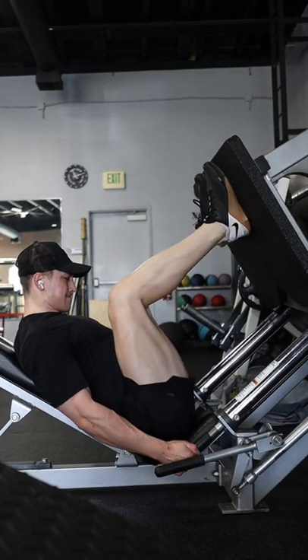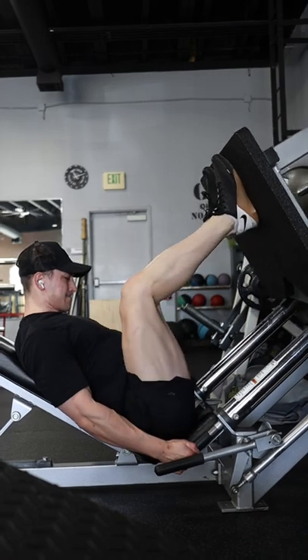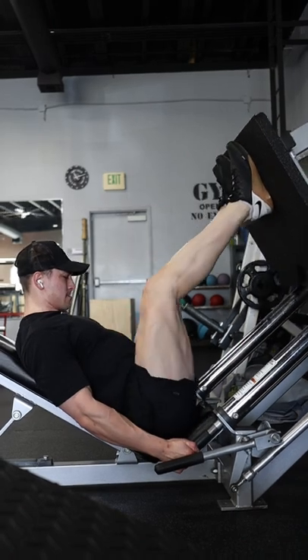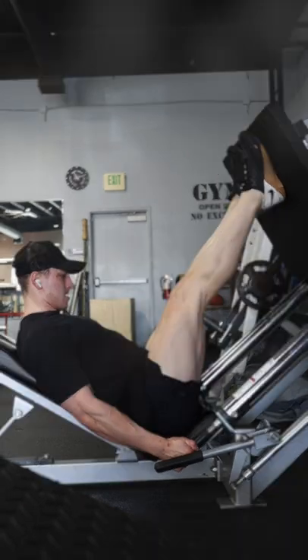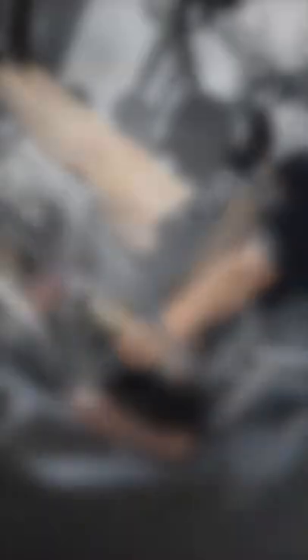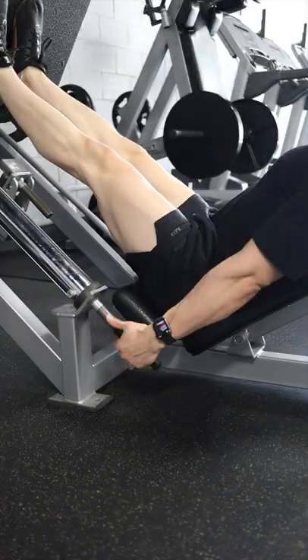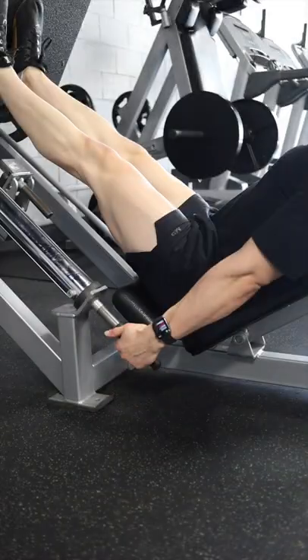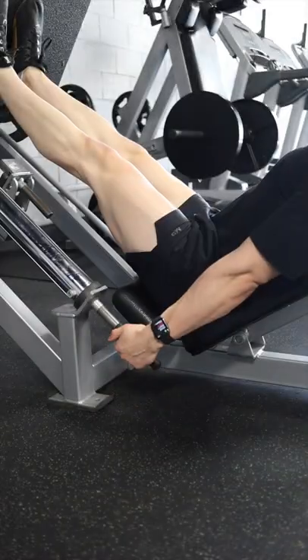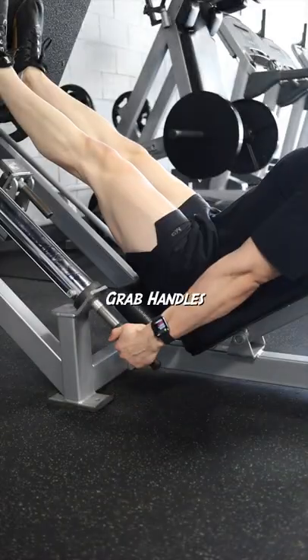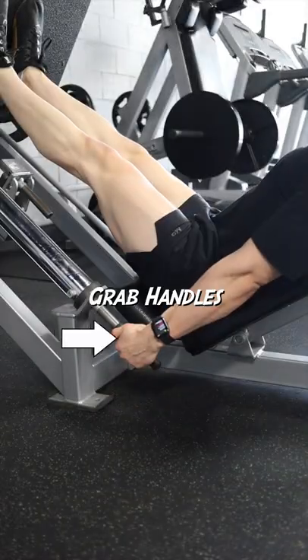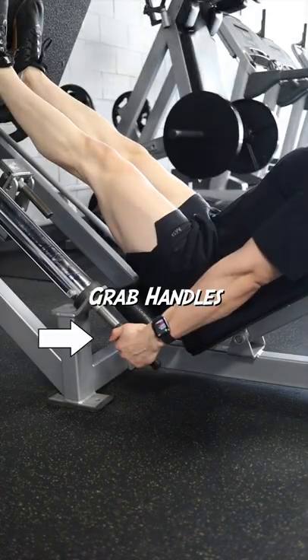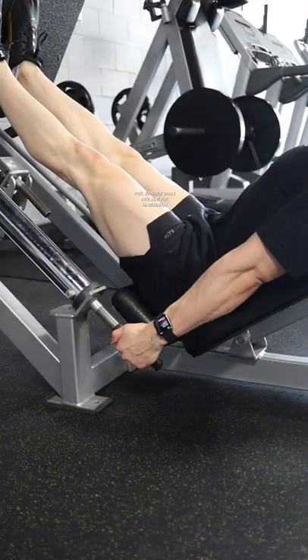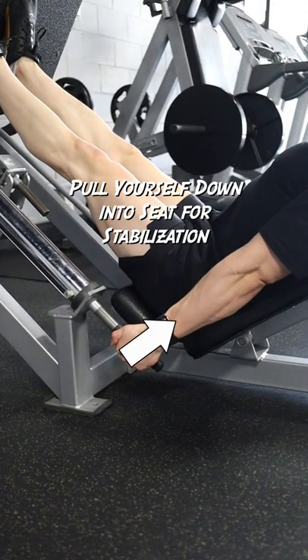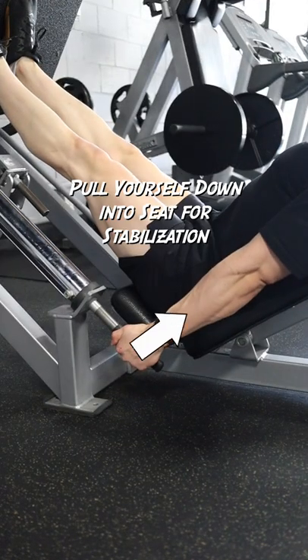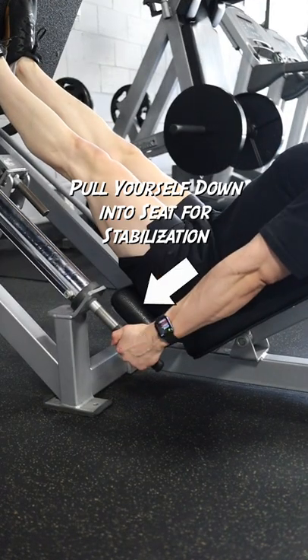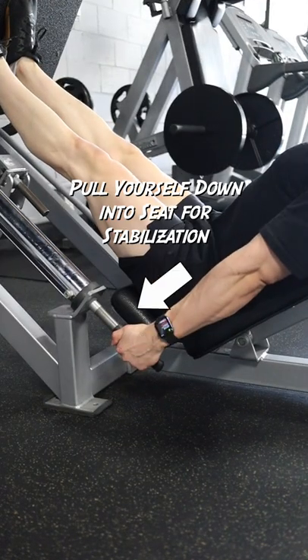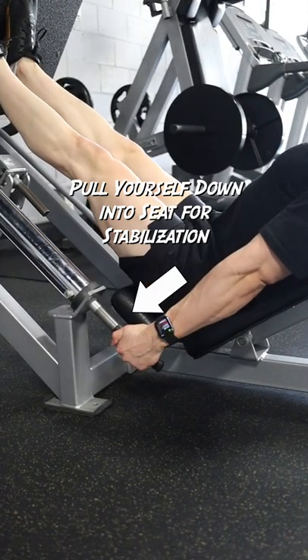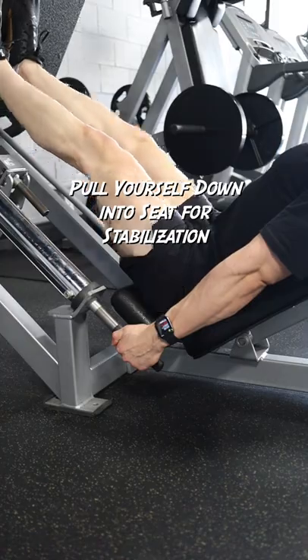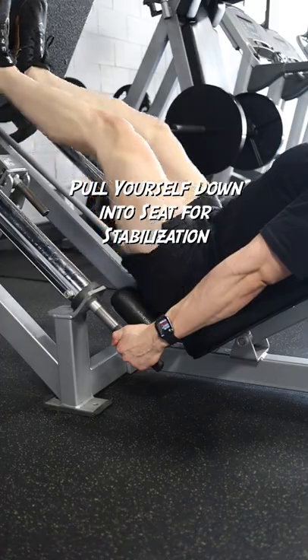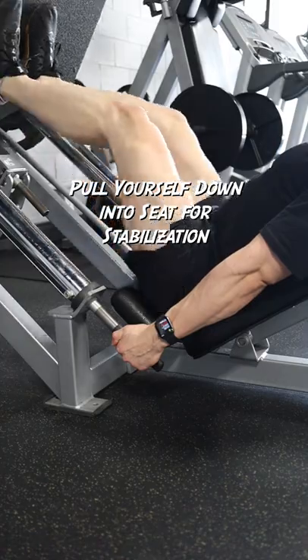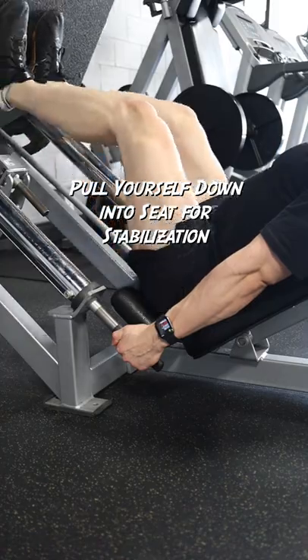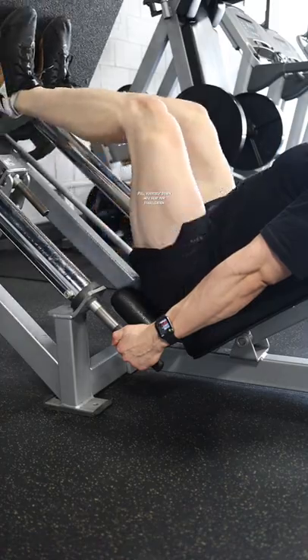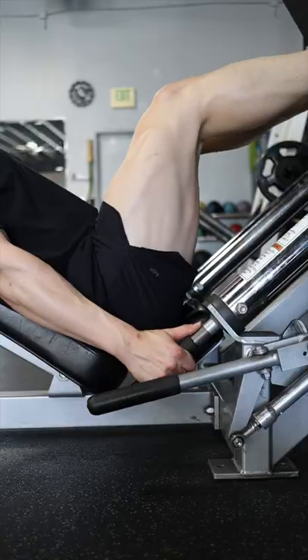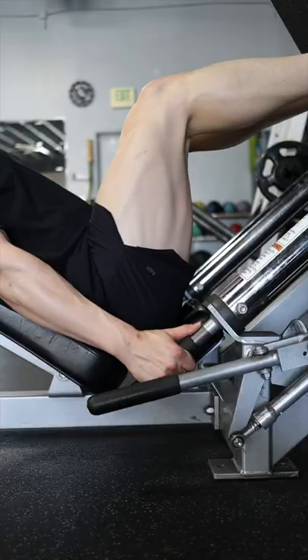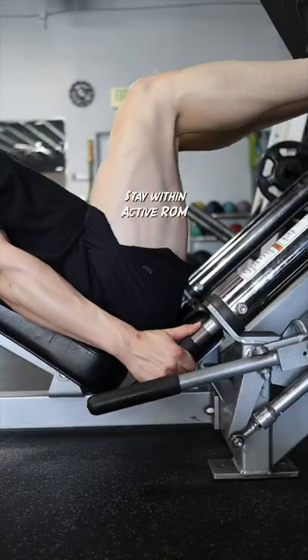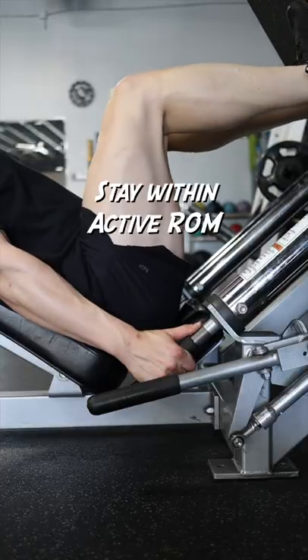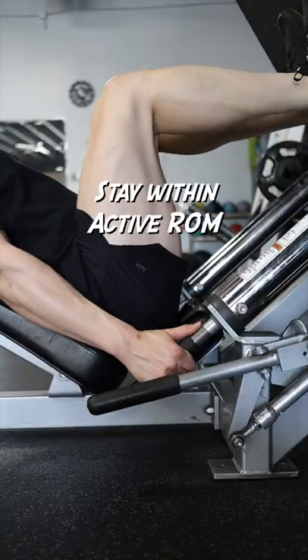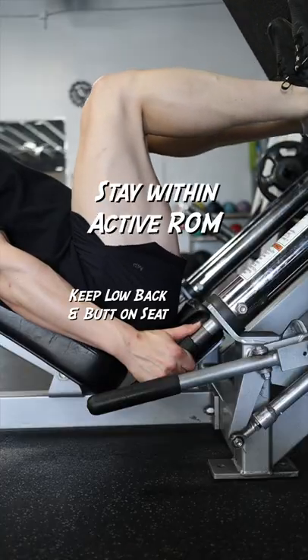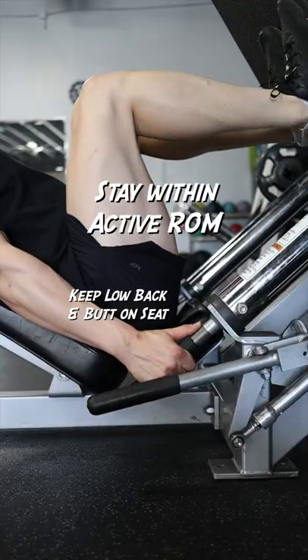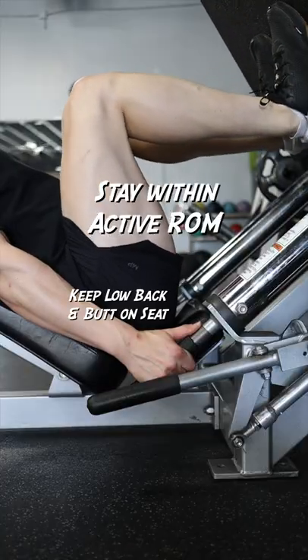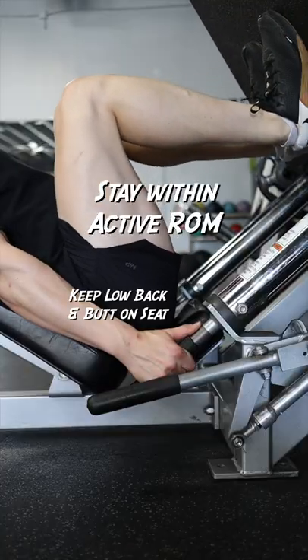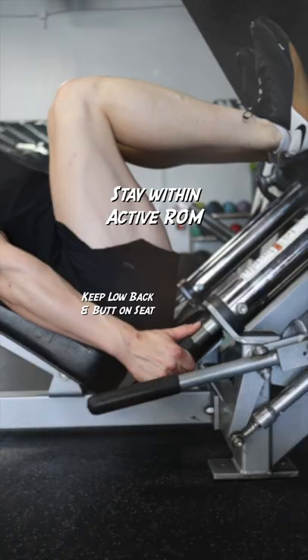Whether you choose to bias your glutes or quads, use the handles to pull yourself down into the seat for stabilization, and be sure to stay within your active range of motion.